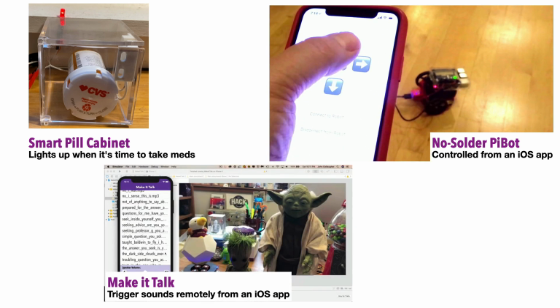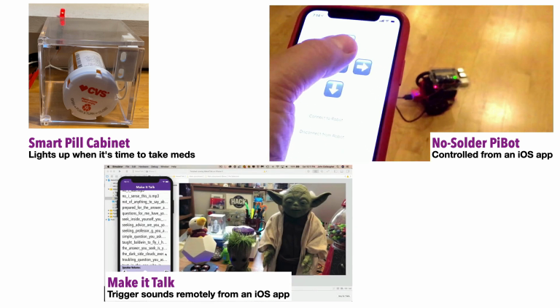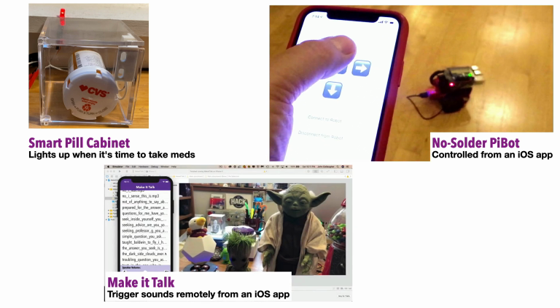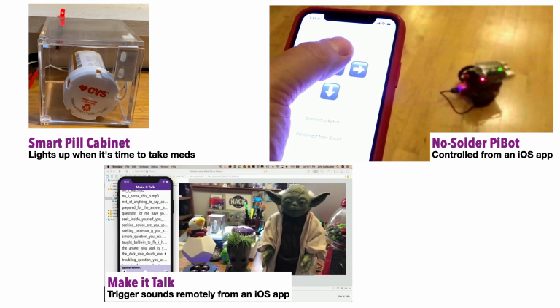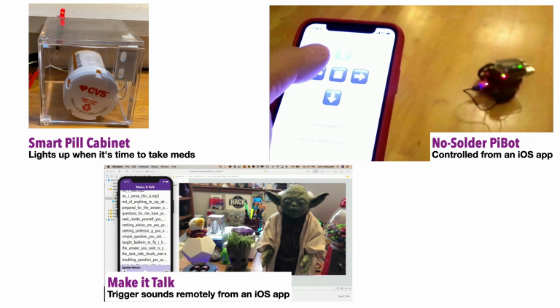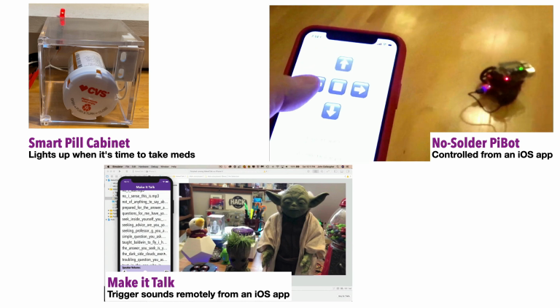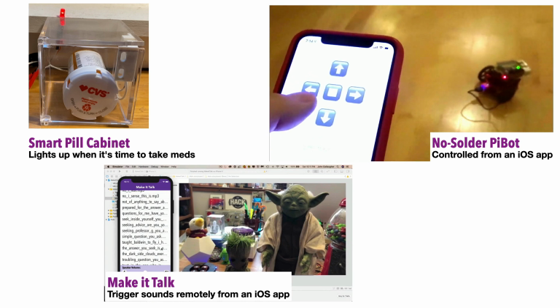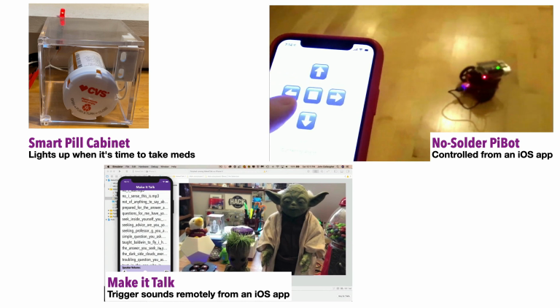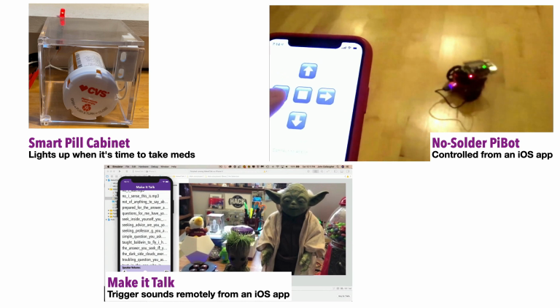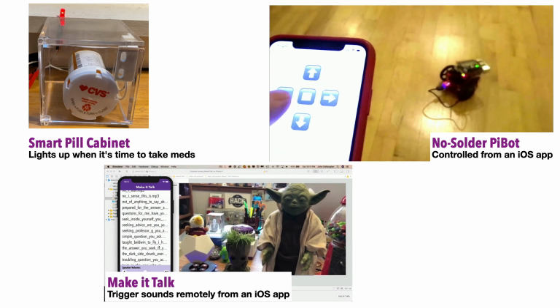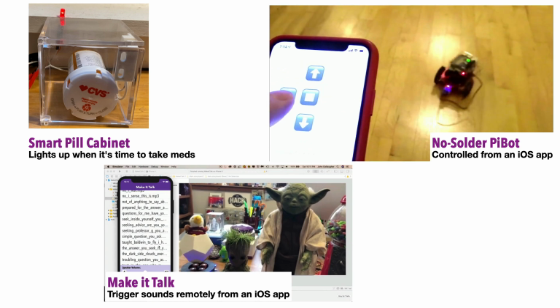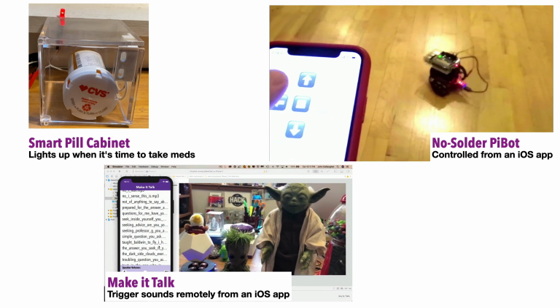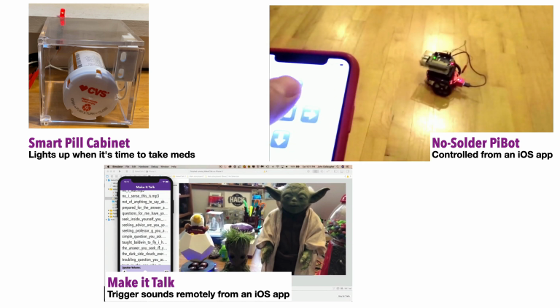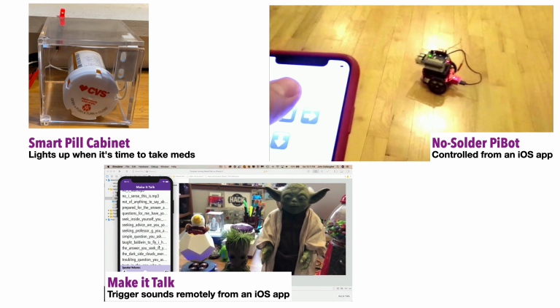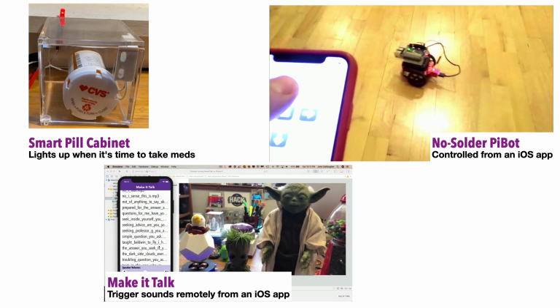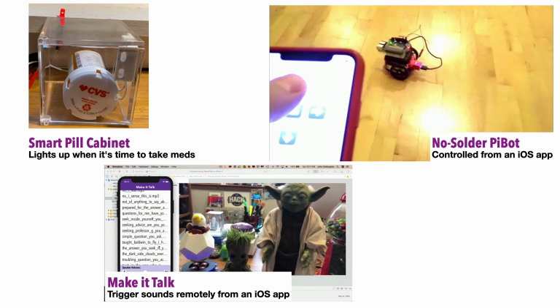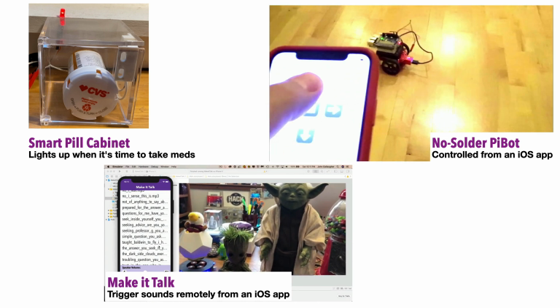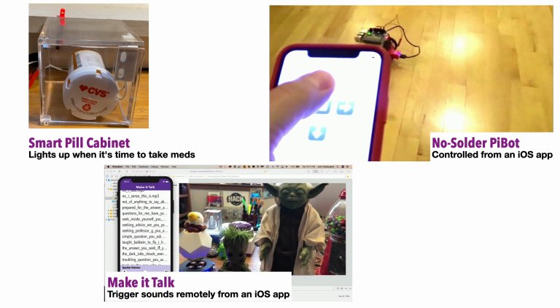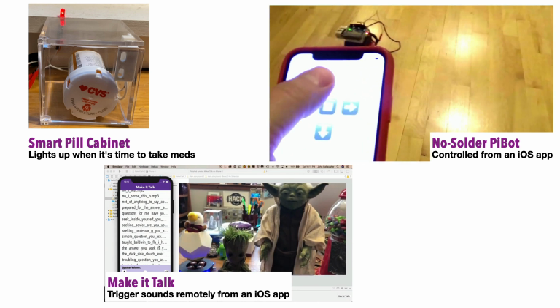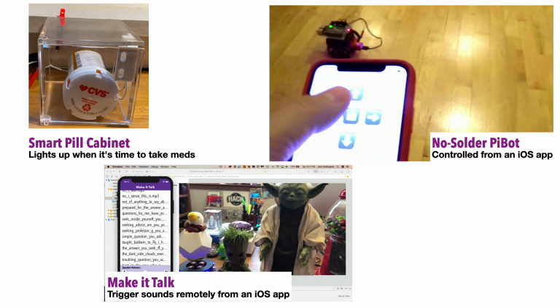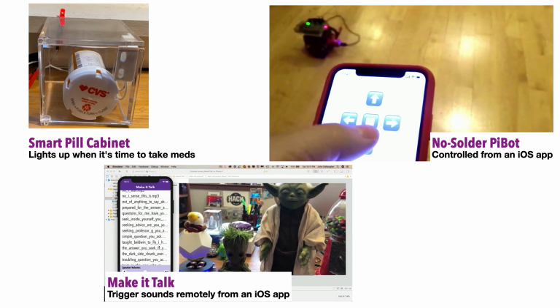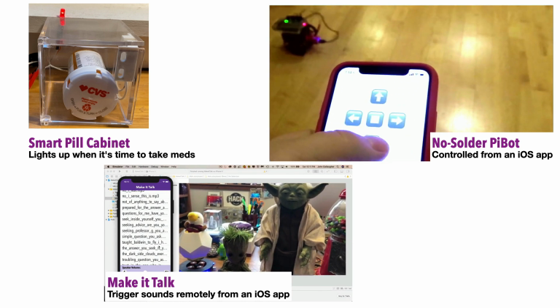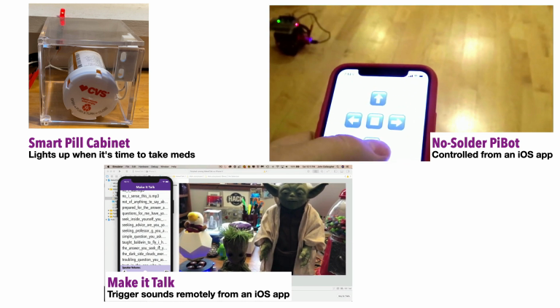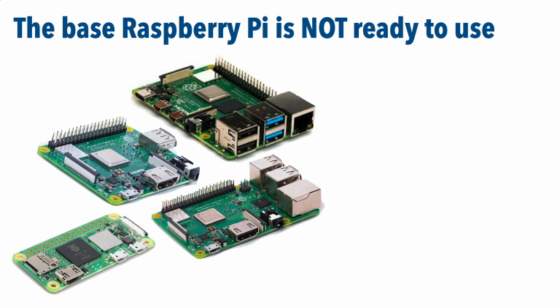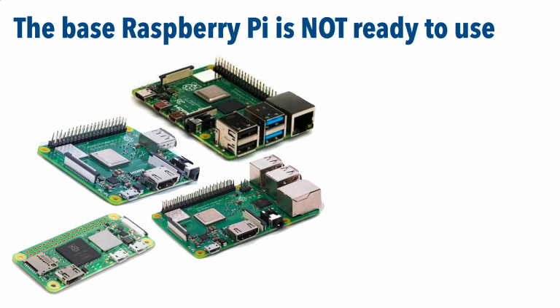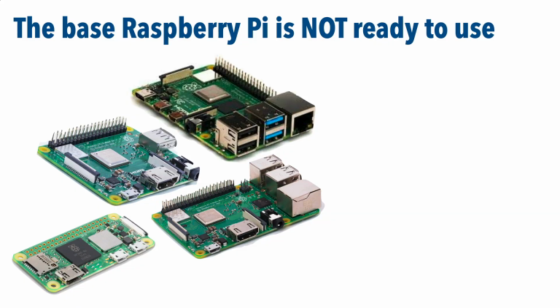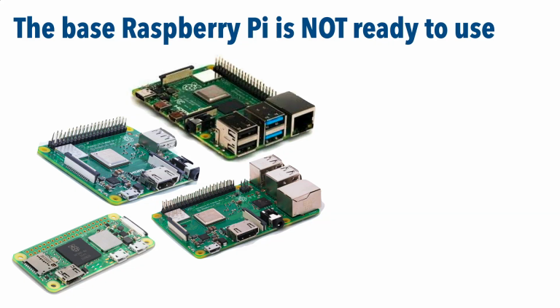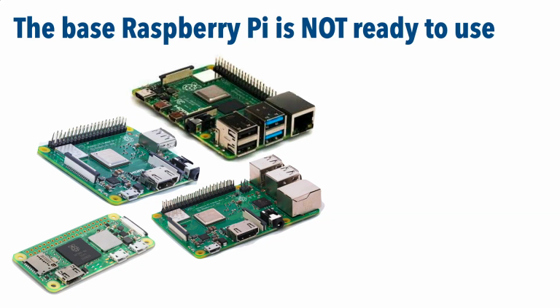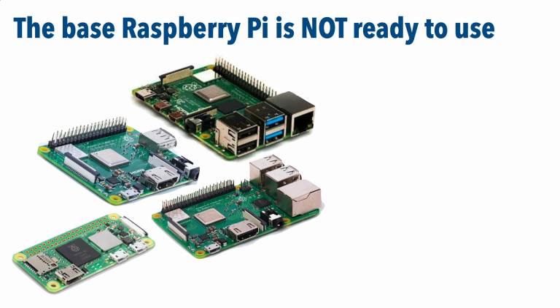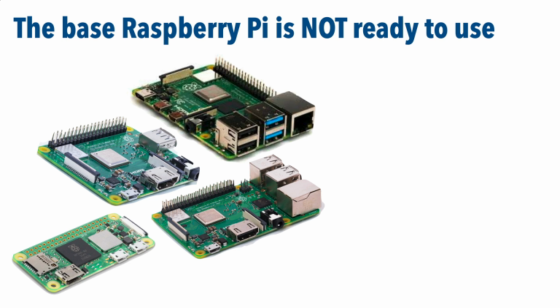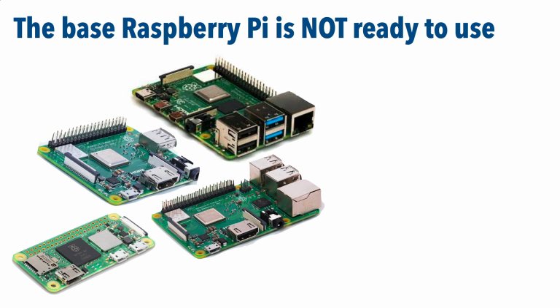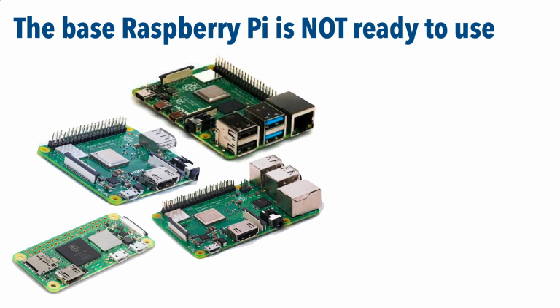Speaking Professor G, you are. Come to the right place you have. Now if you've bought a Raspberry Pi like any of these,